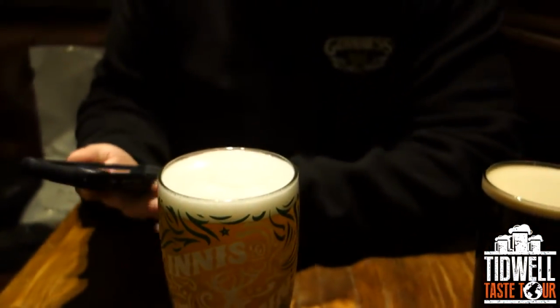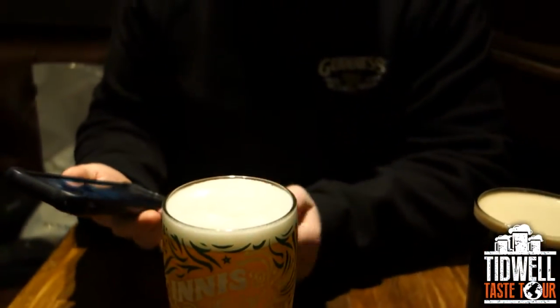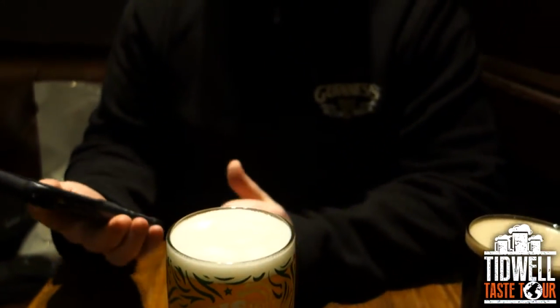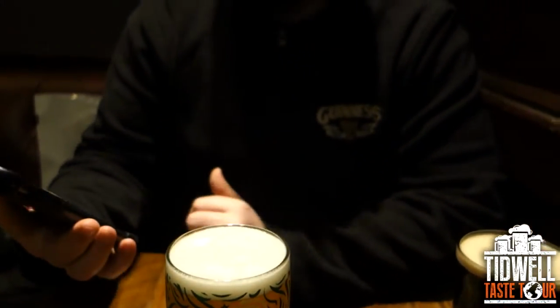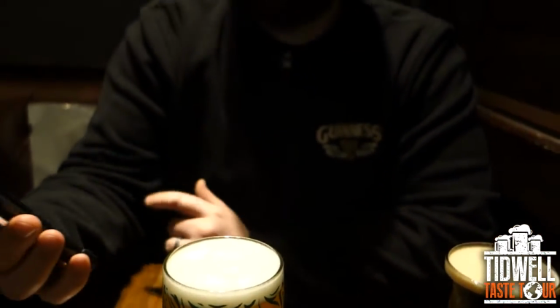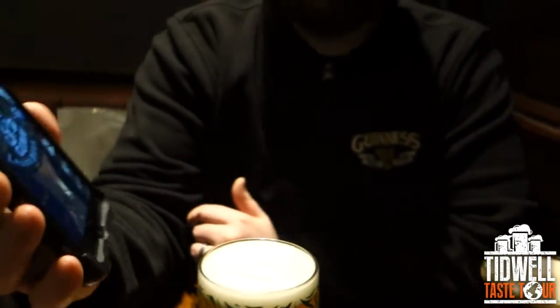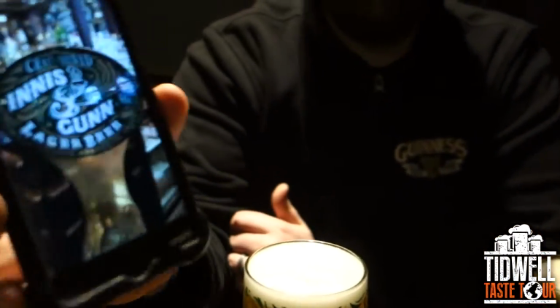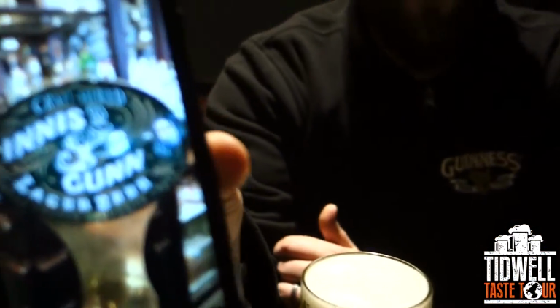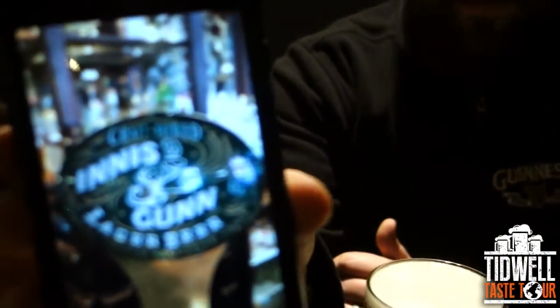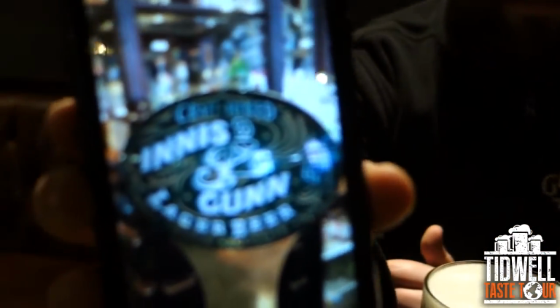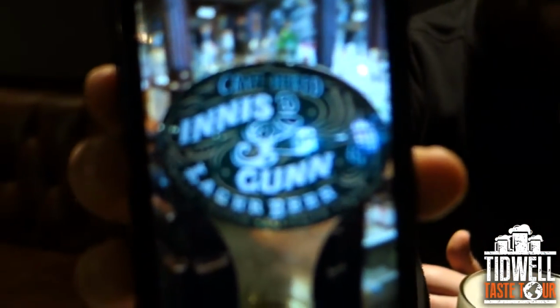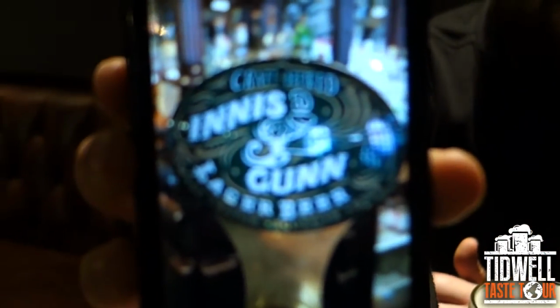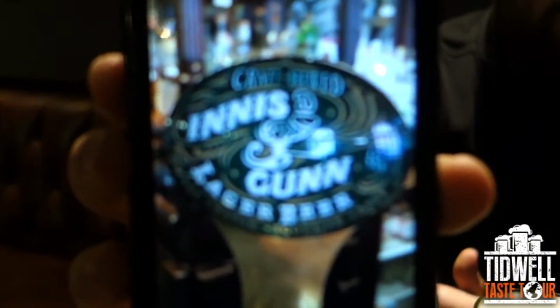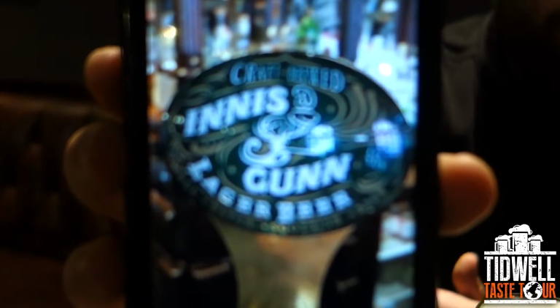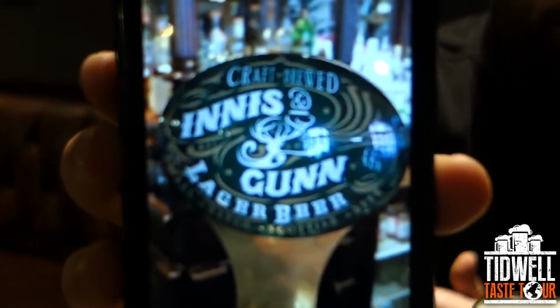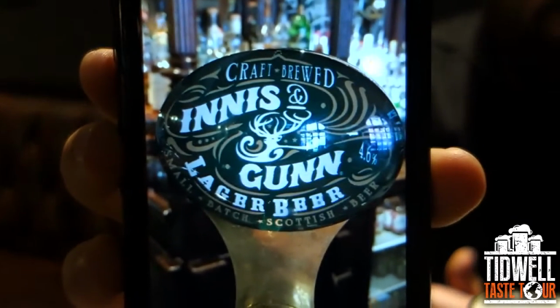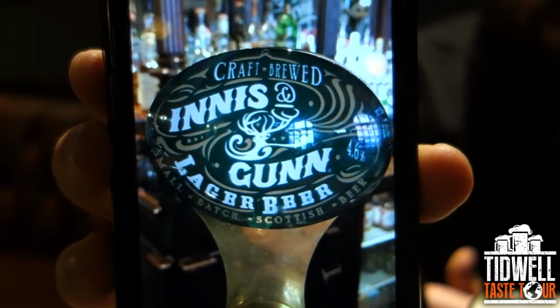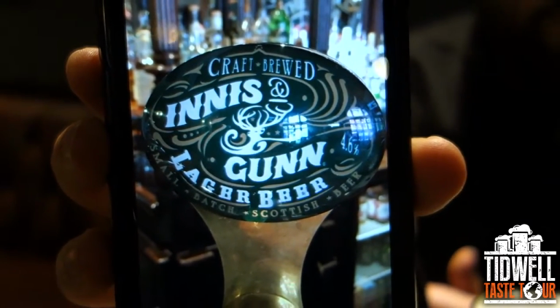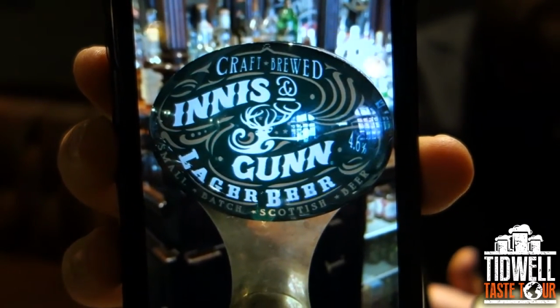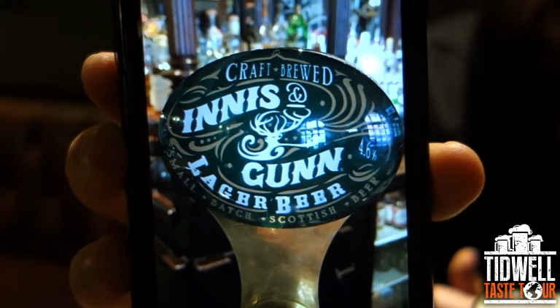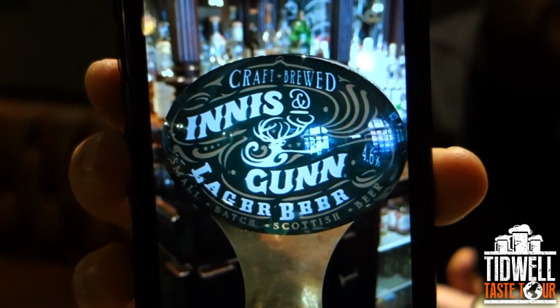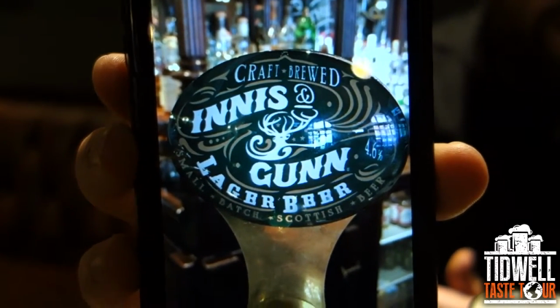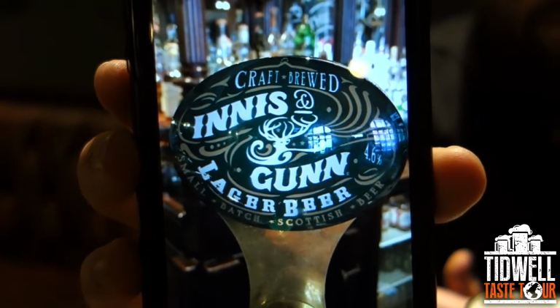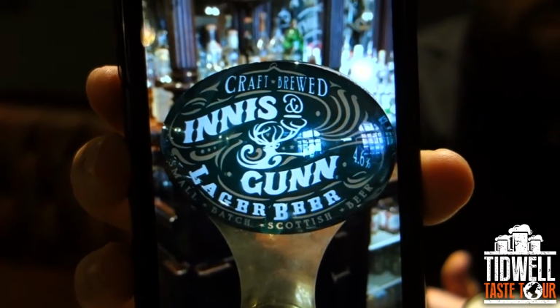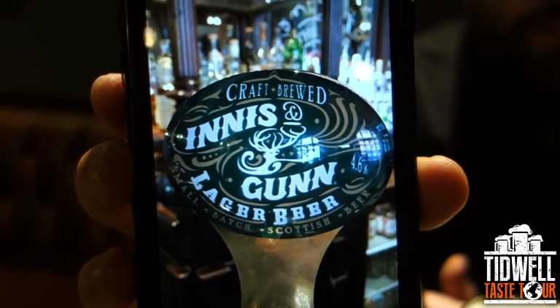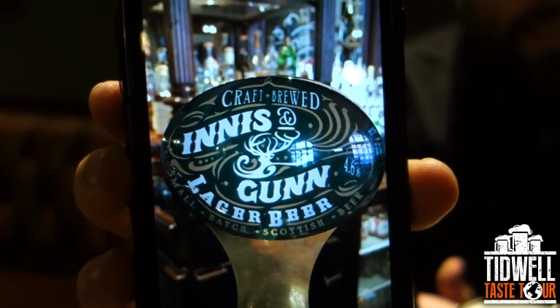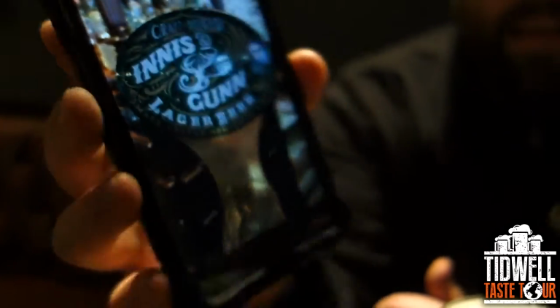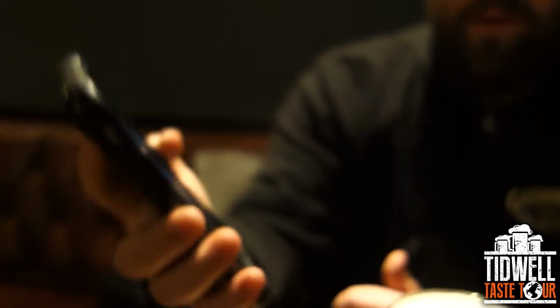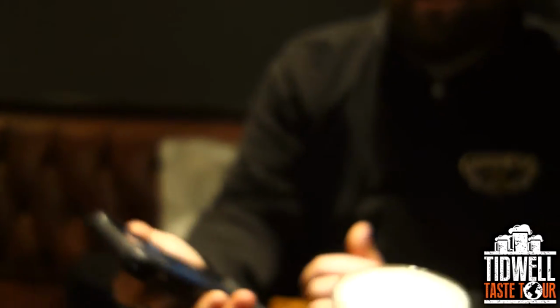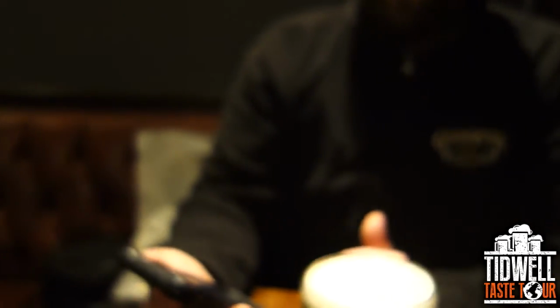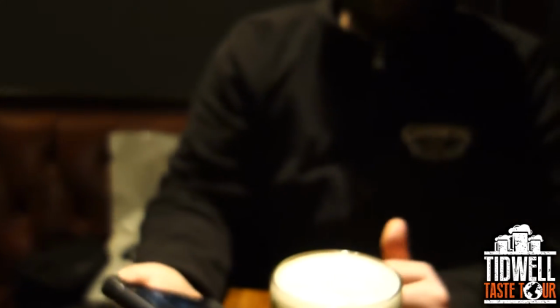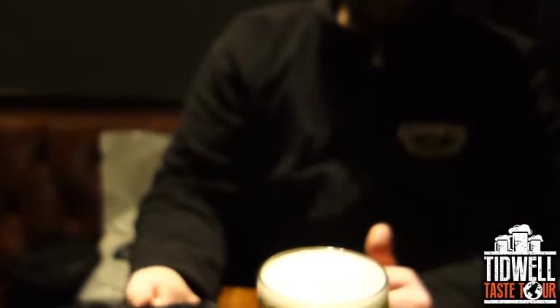You can see the glass there — very cool. There's the tap handle for it. I like doing it this way; I figured it out better so you can see the tap handles and everything.